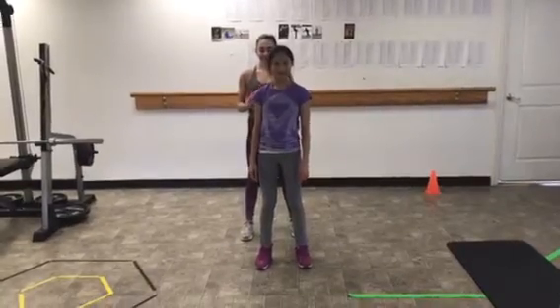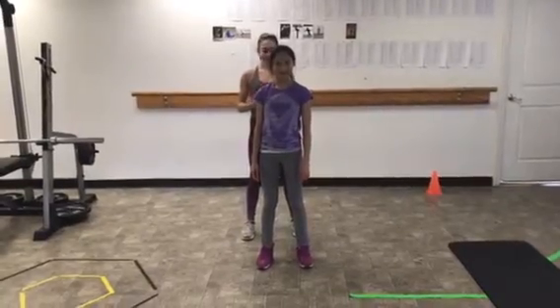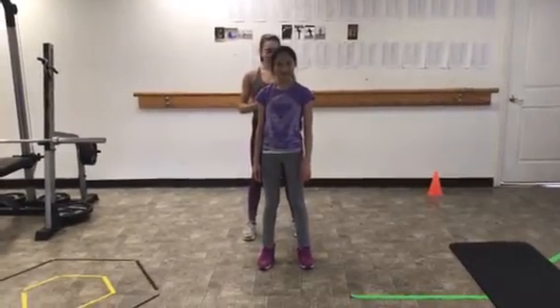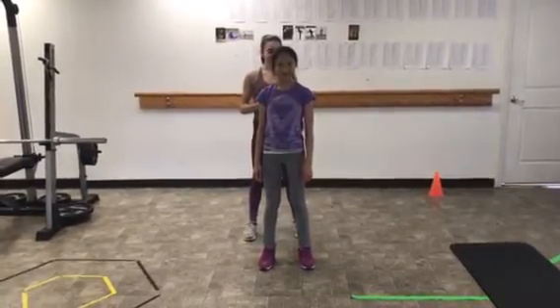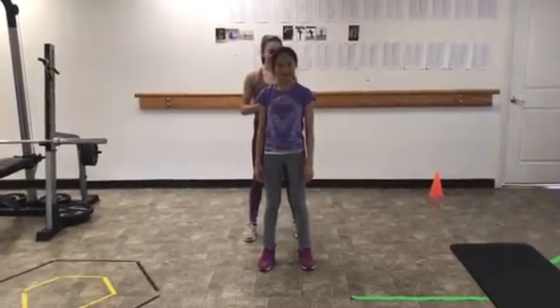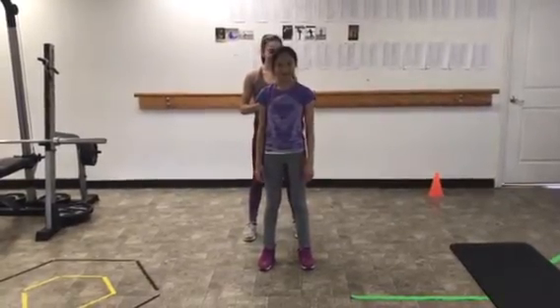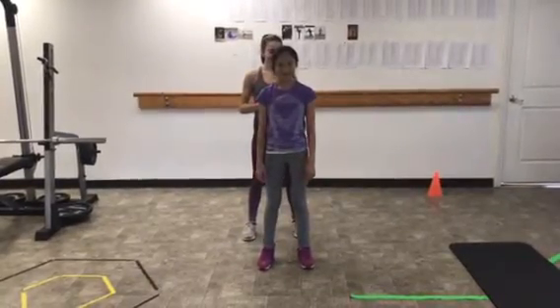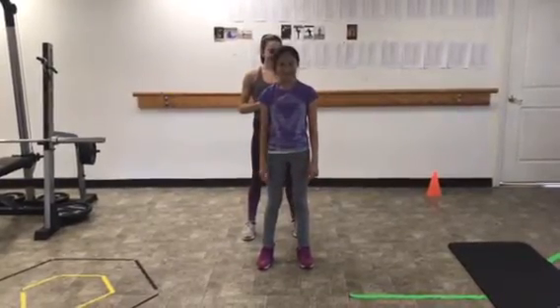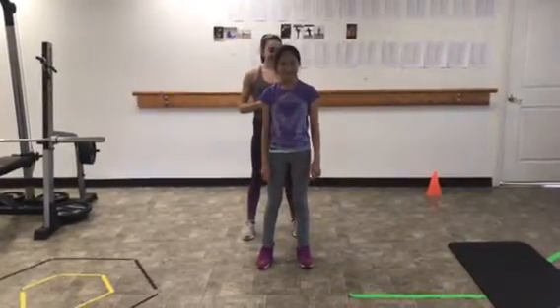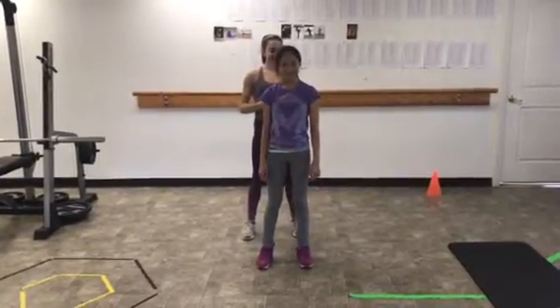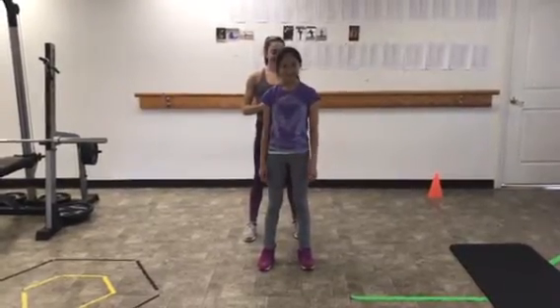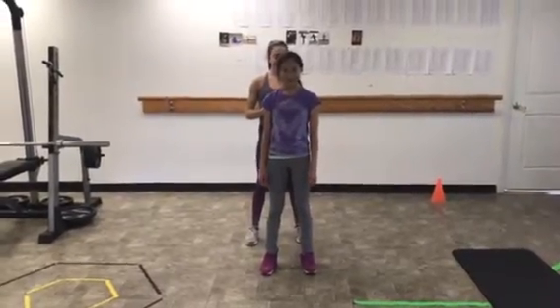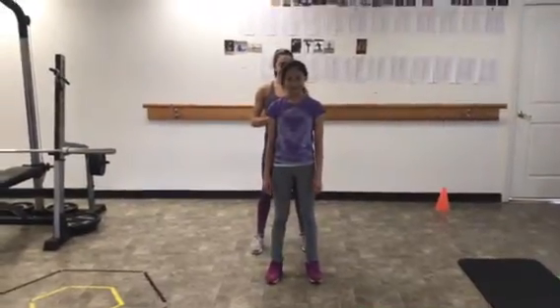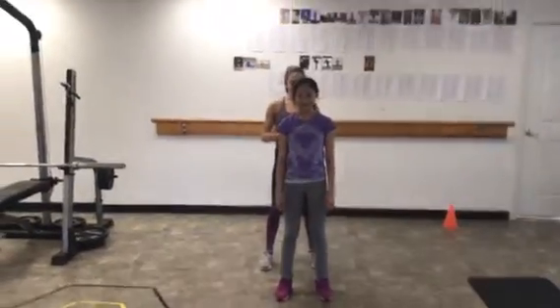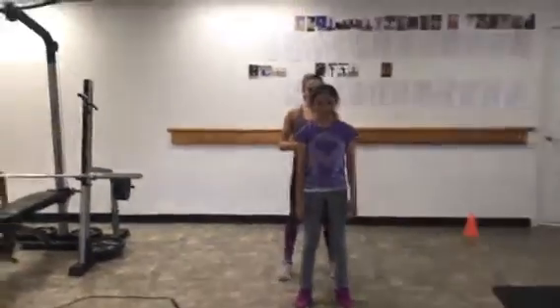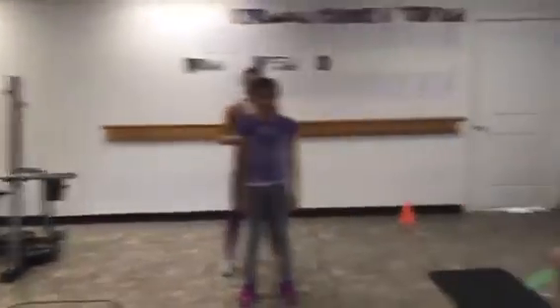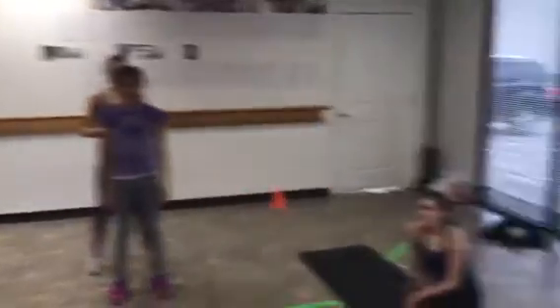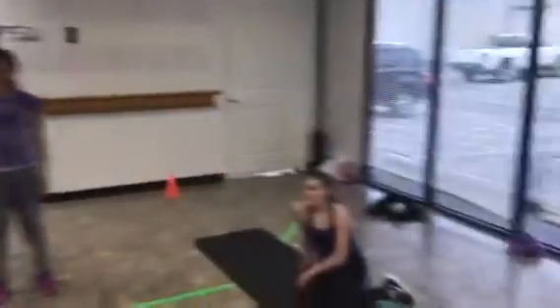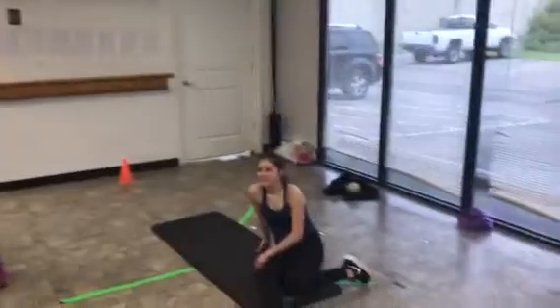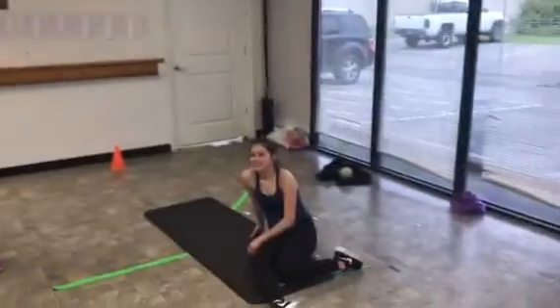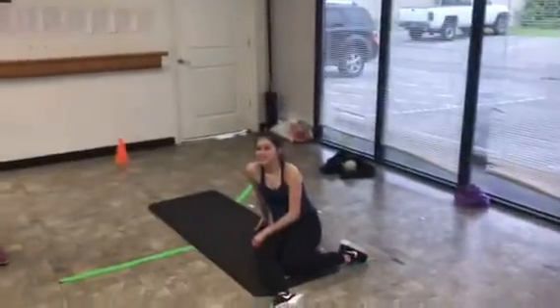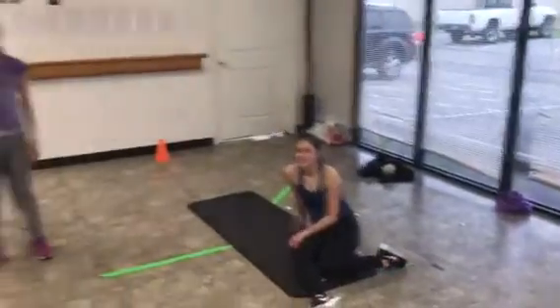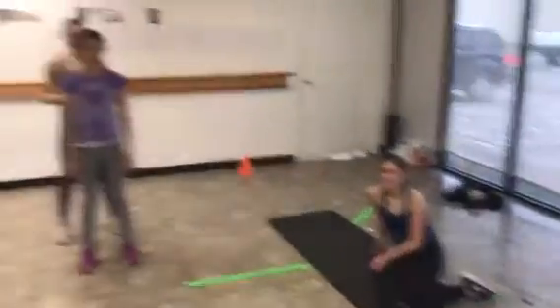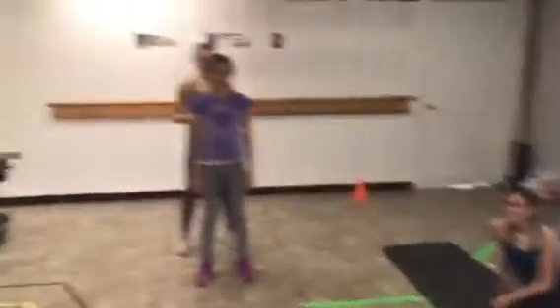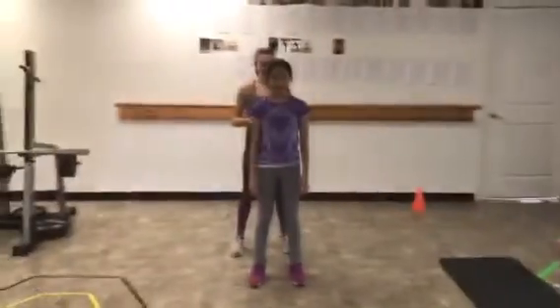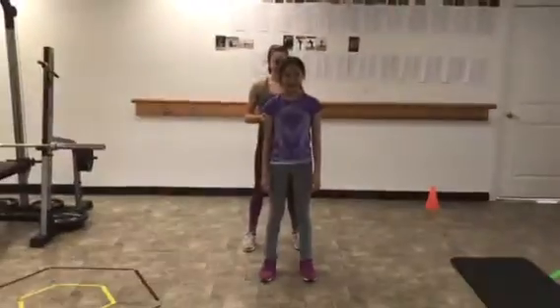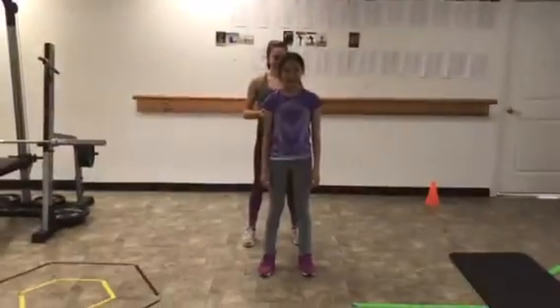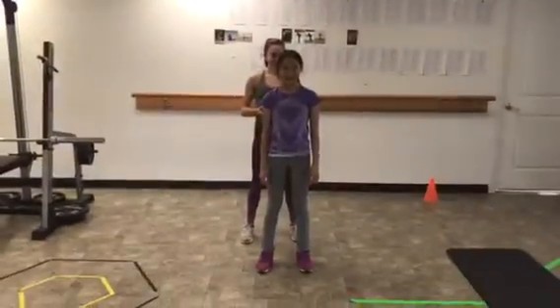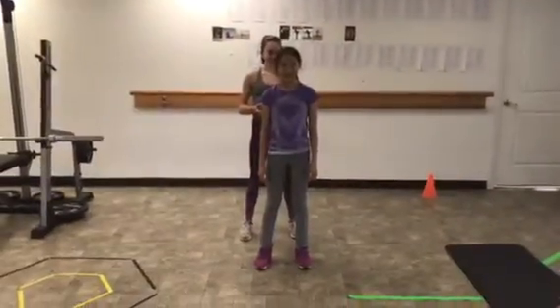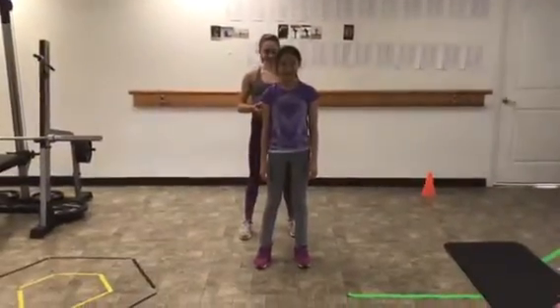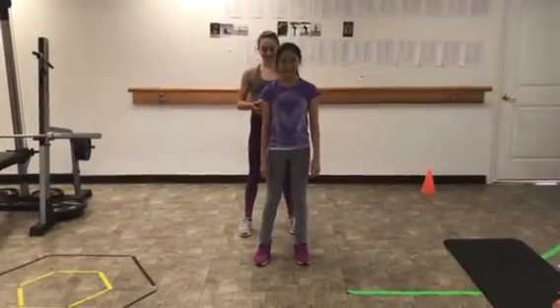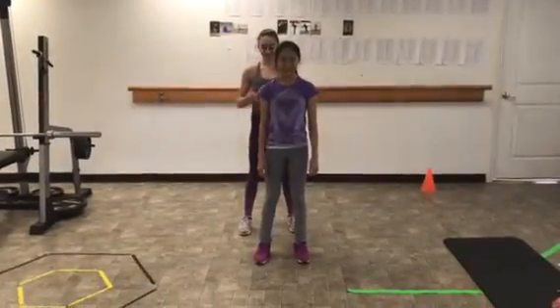Hey everybody, Ken here. We are here with T-Slim, Looker, and Bubbles, and we are going to do rotational exercises.